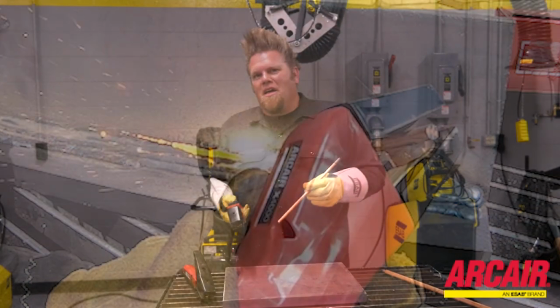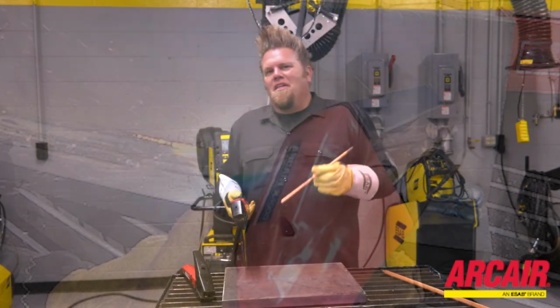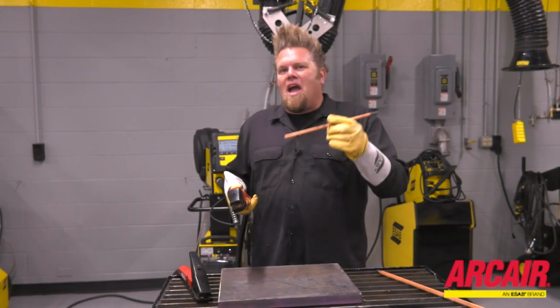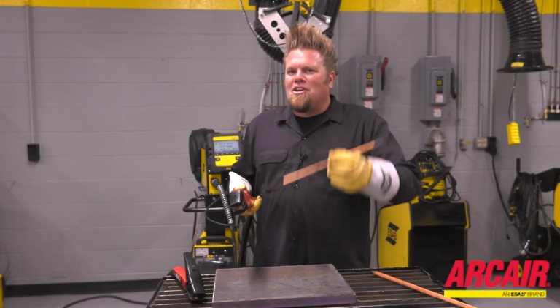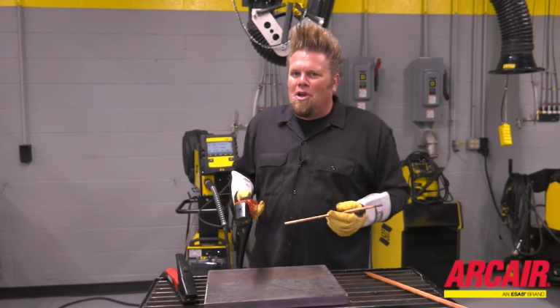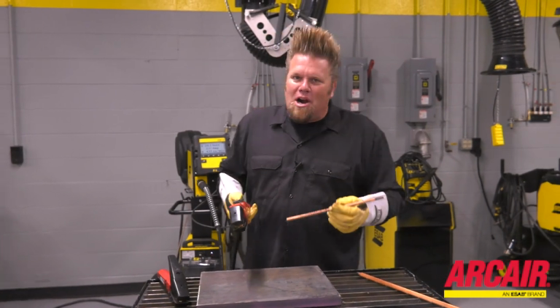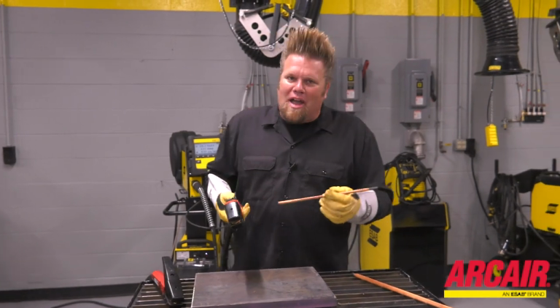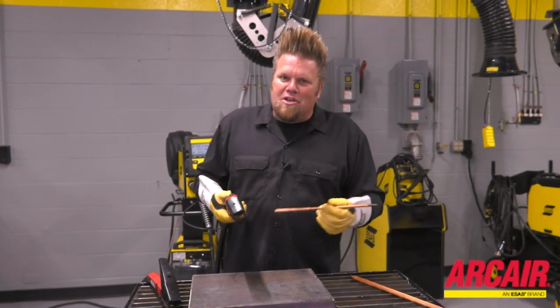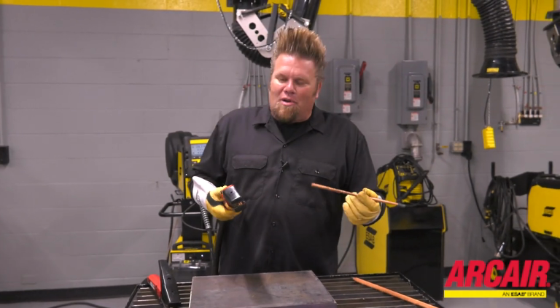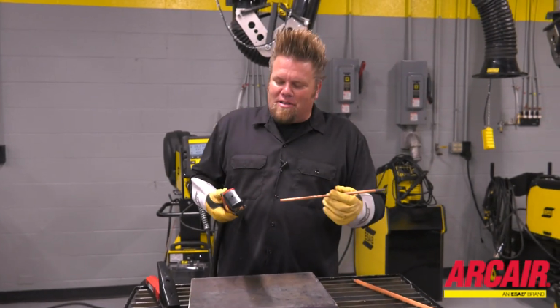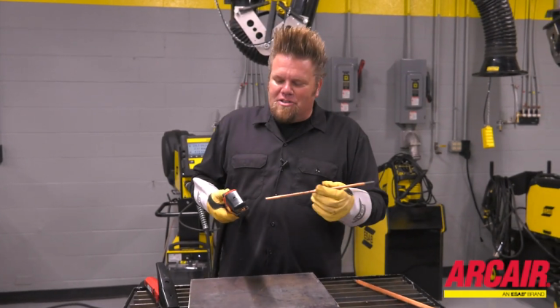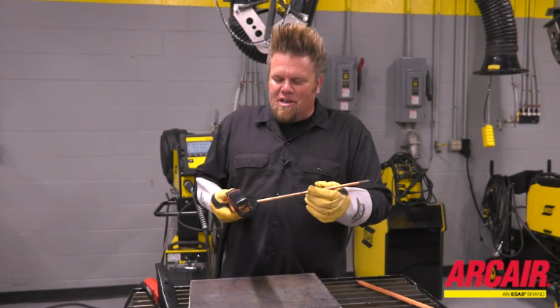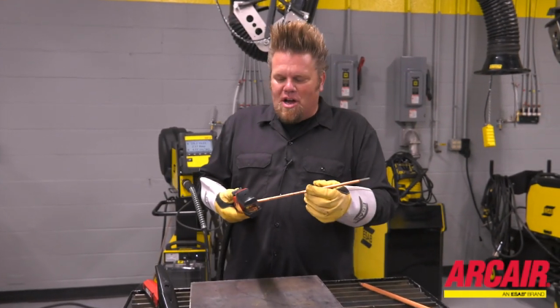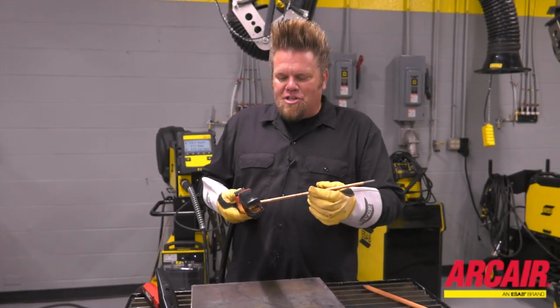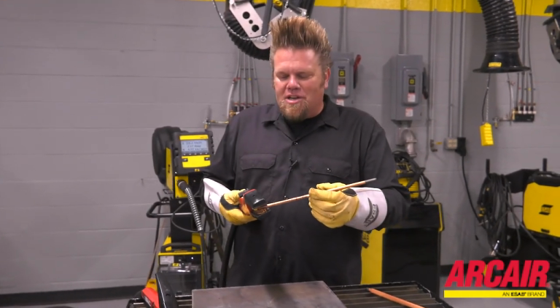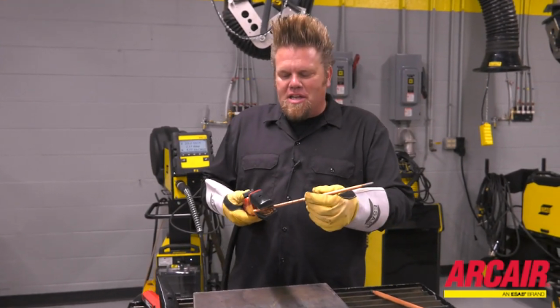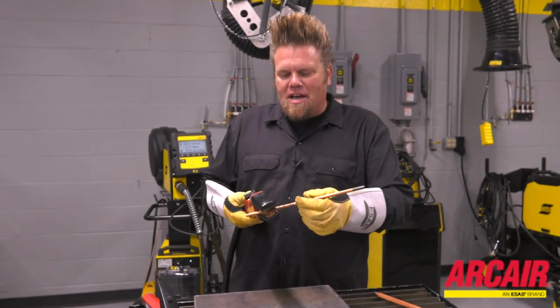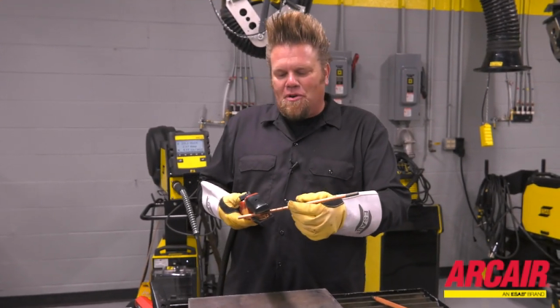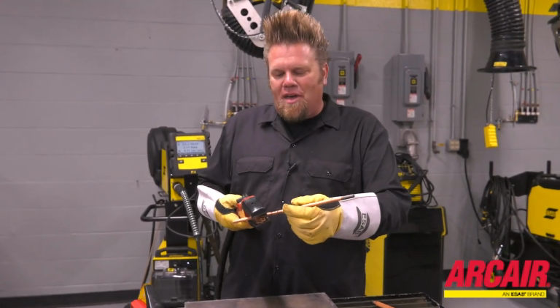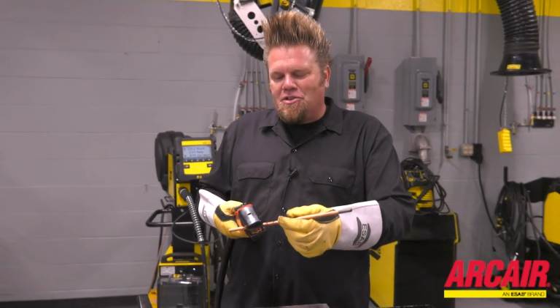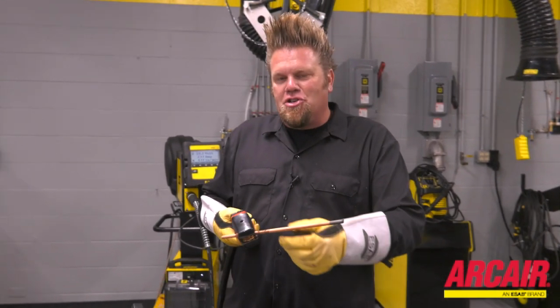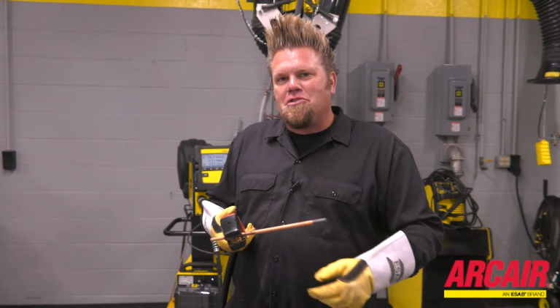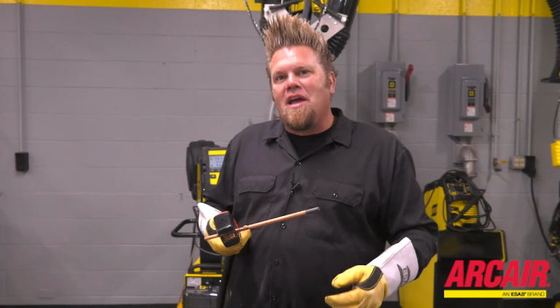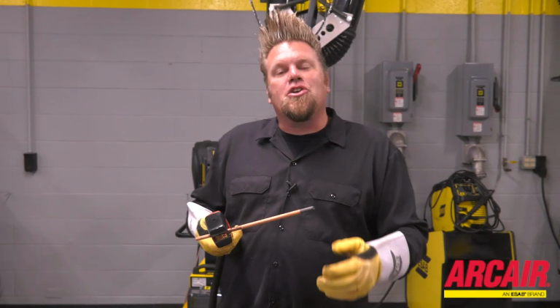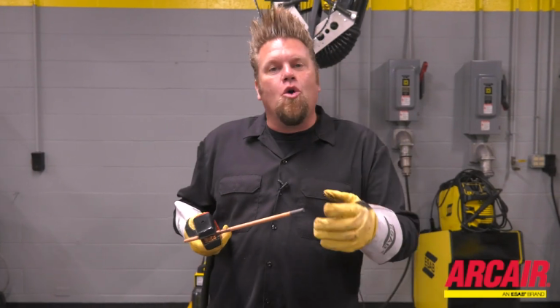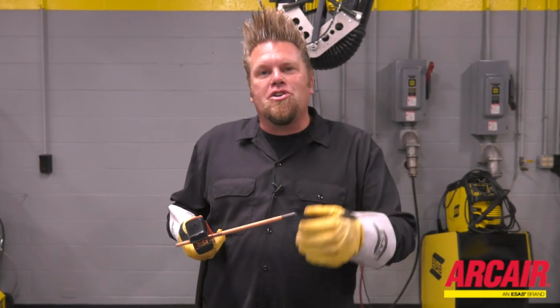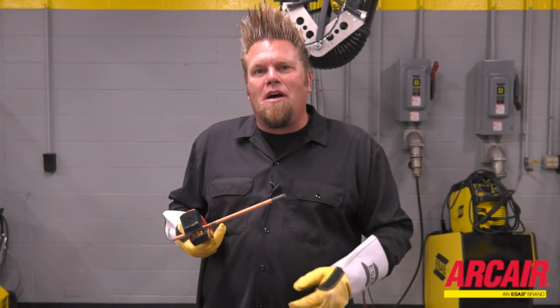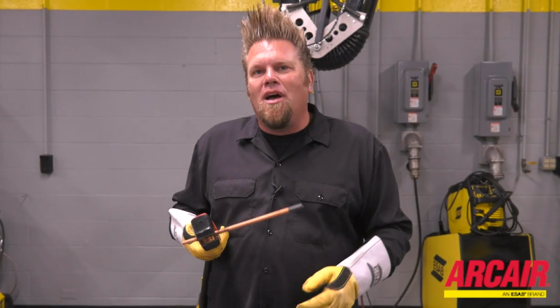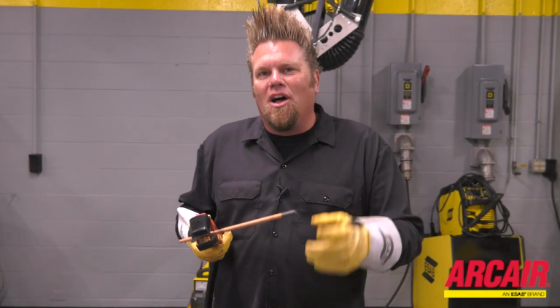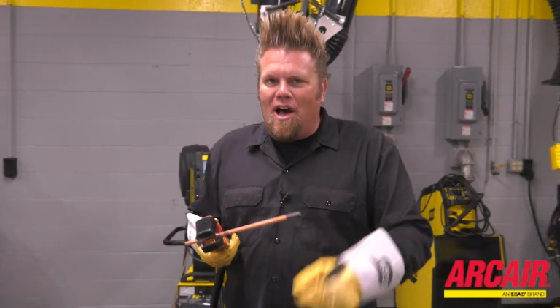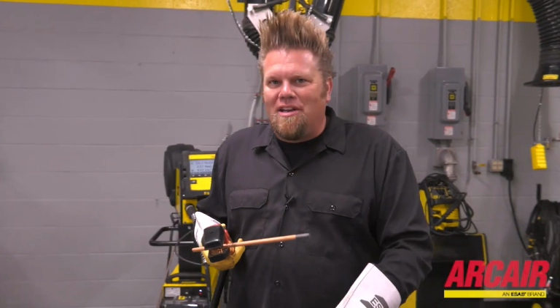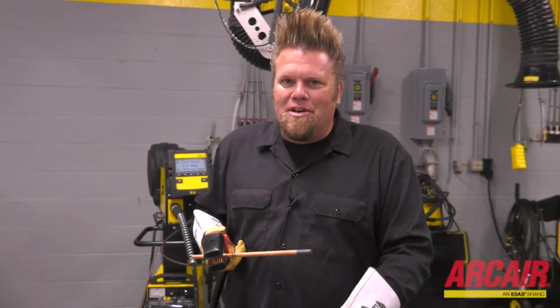The actual arc gouging process does not change. The X4000 just makes your job a lot easier.